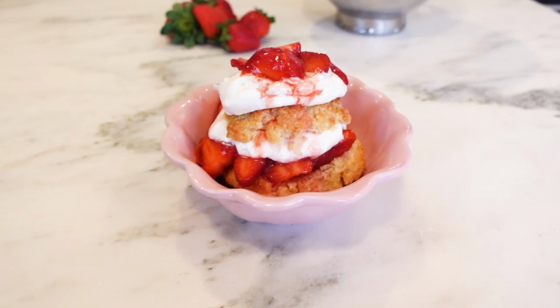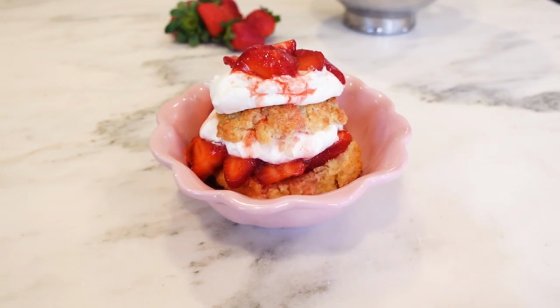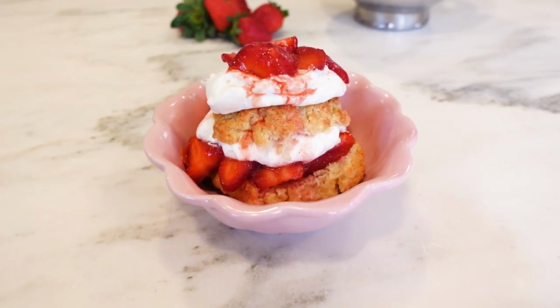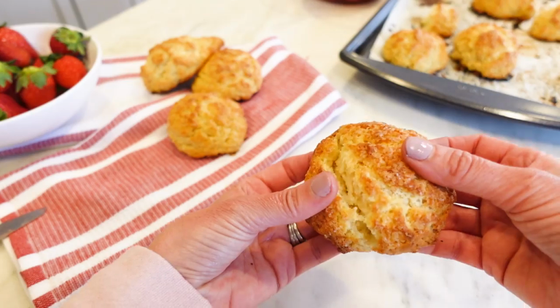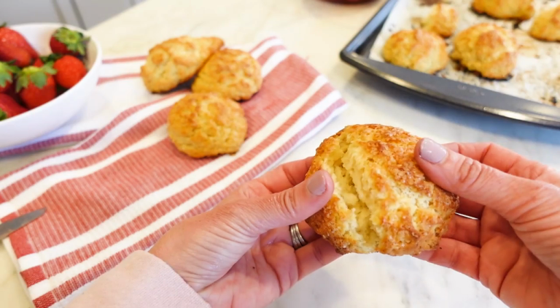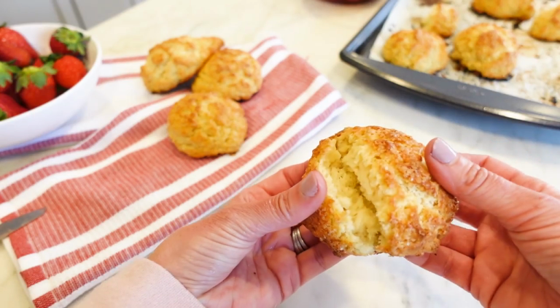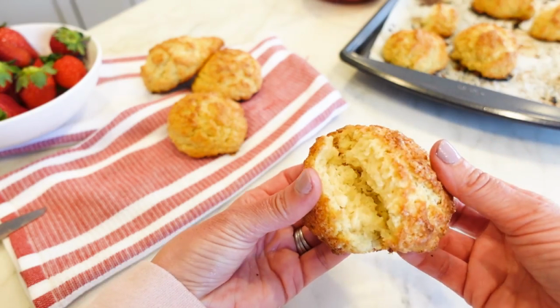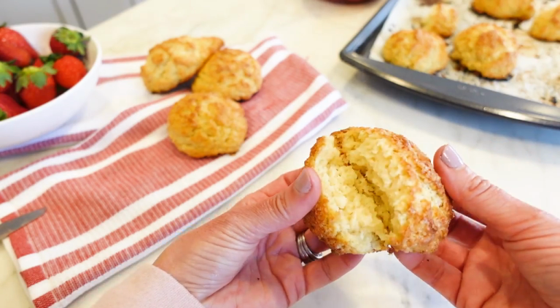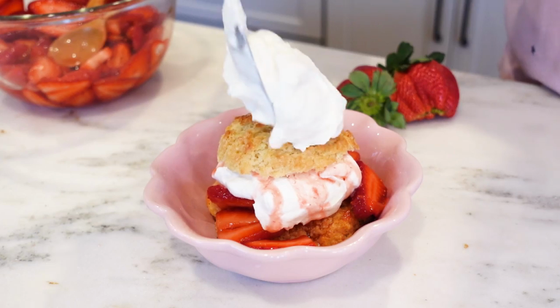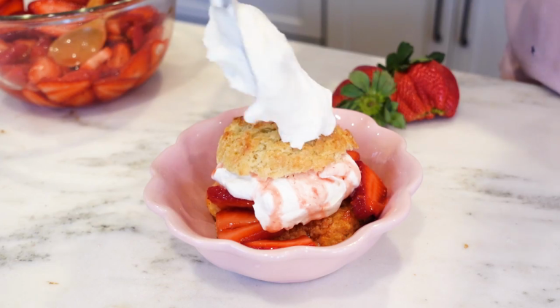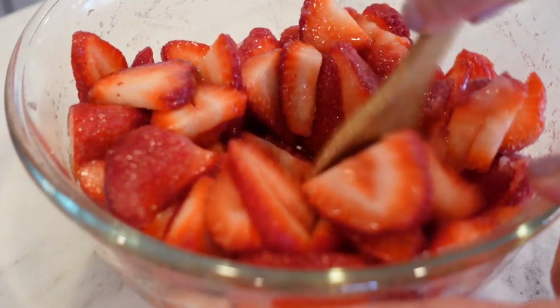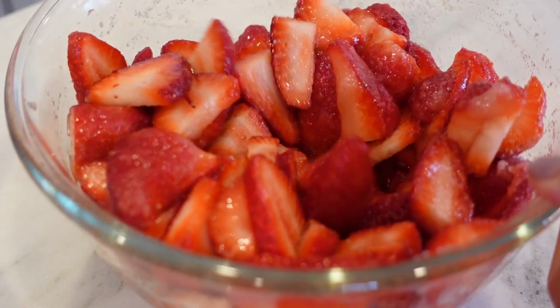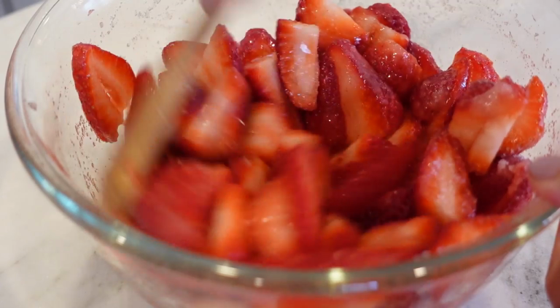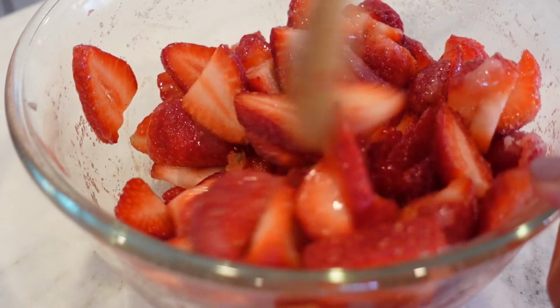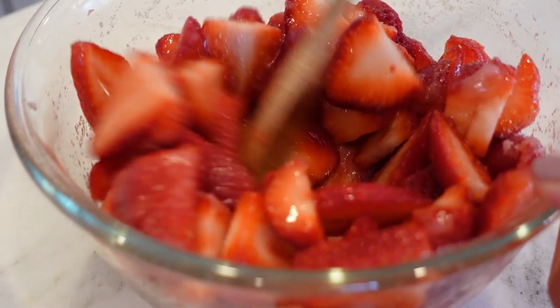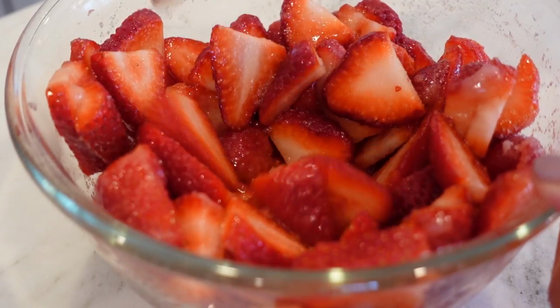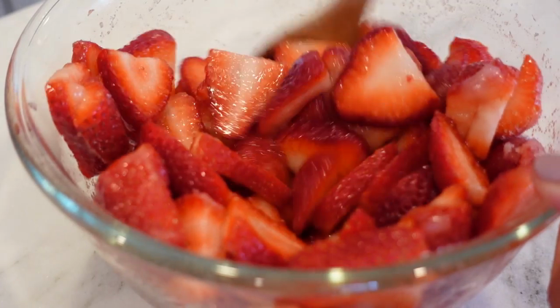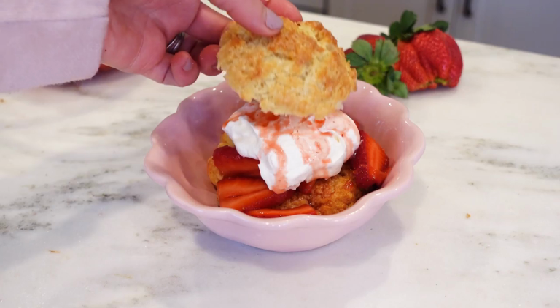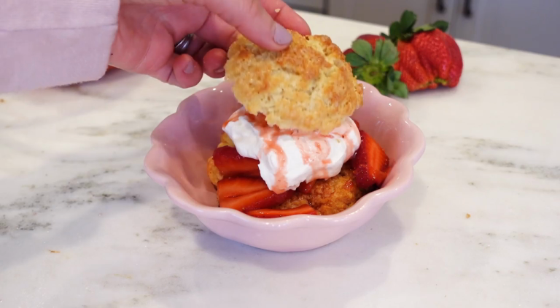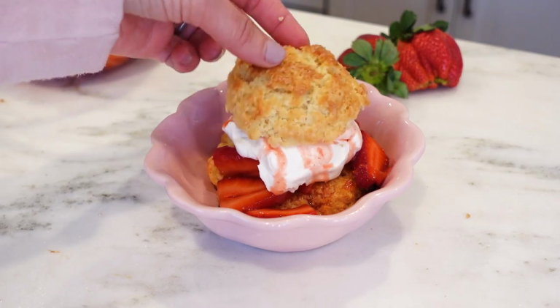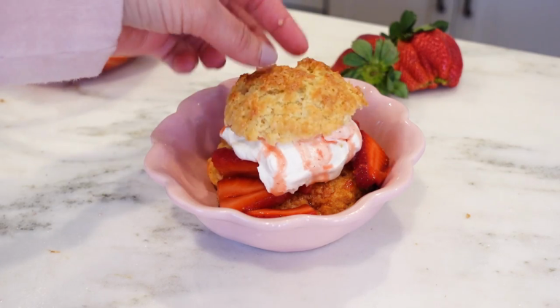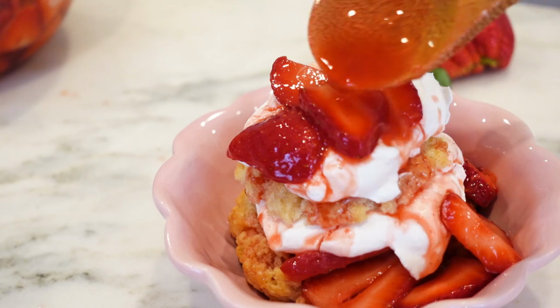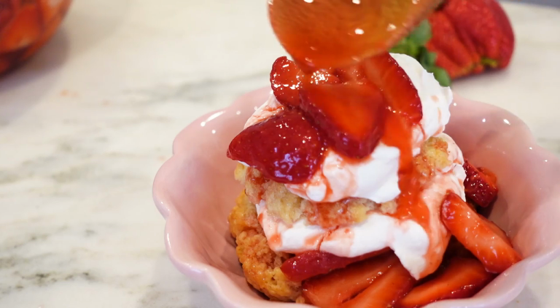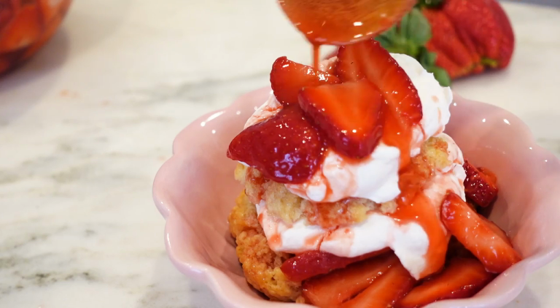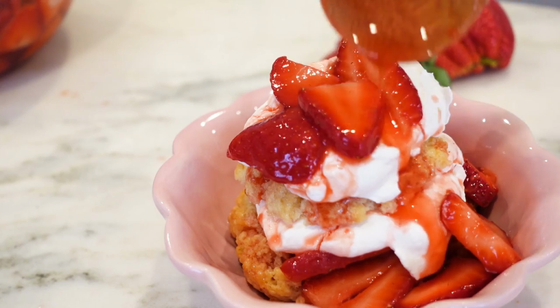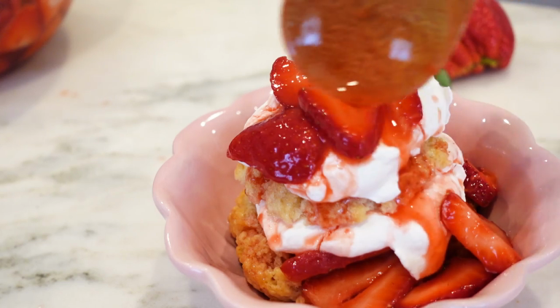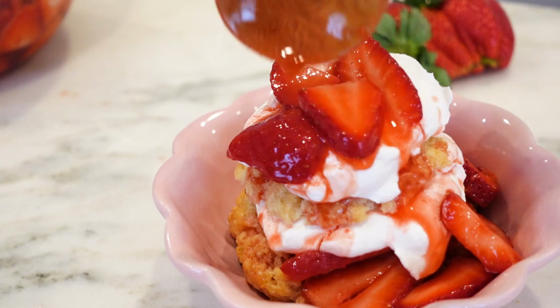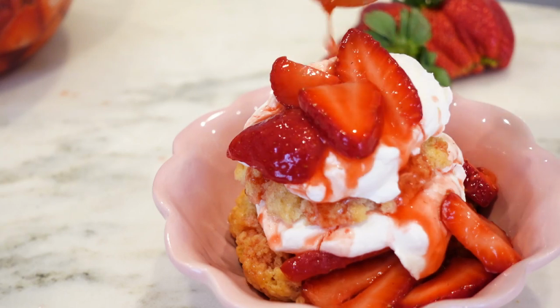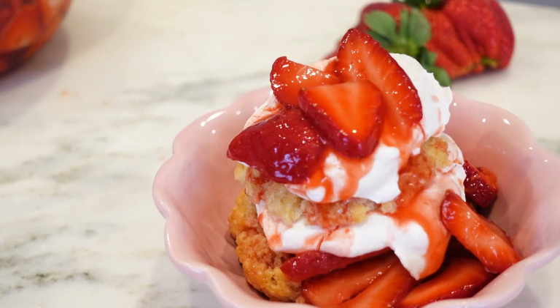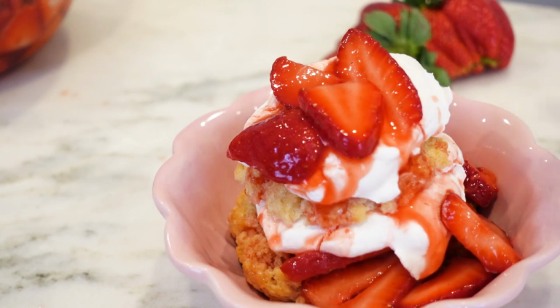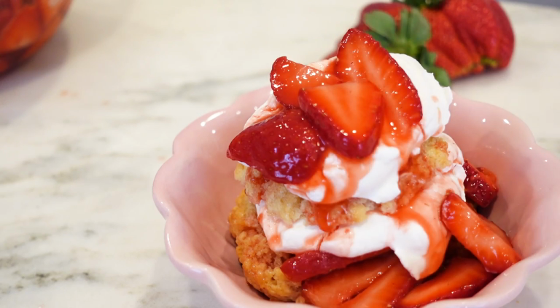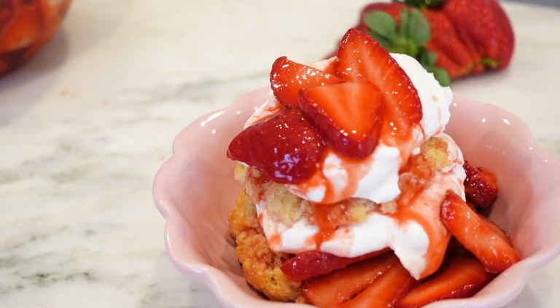Tender biscuits, sweet cream, and juicy strawberries. Spring desserts don't get any better than this classic strawberry shortcake.